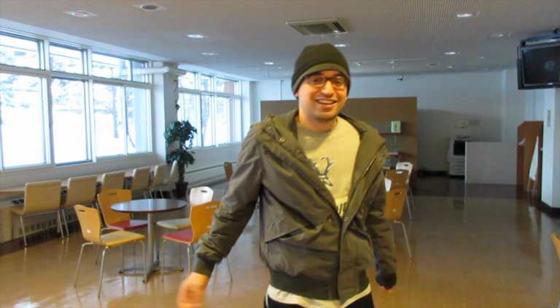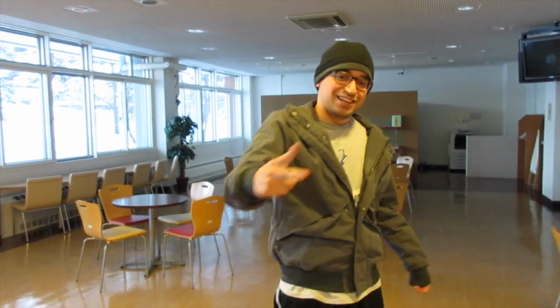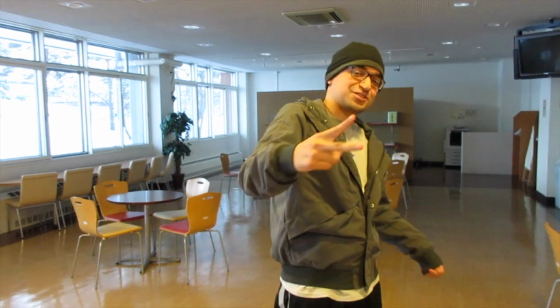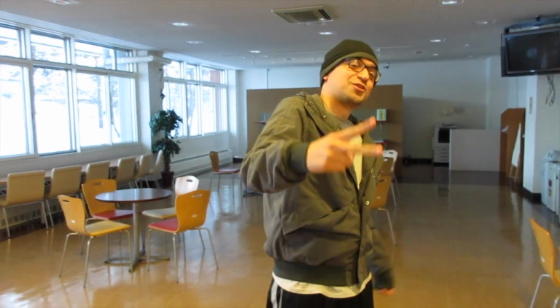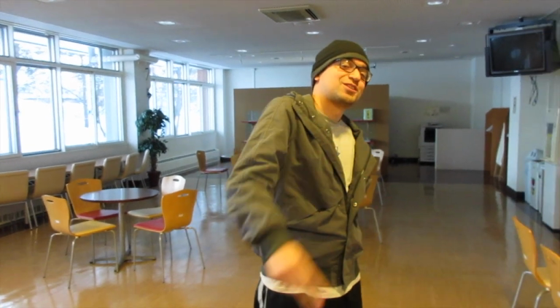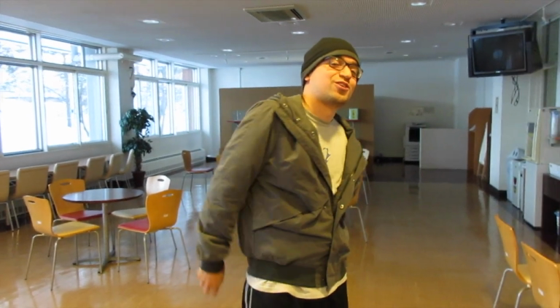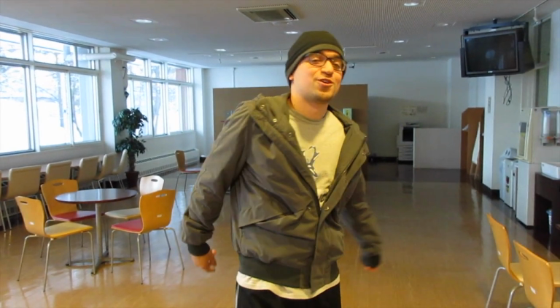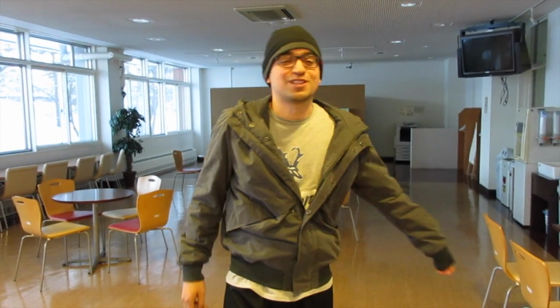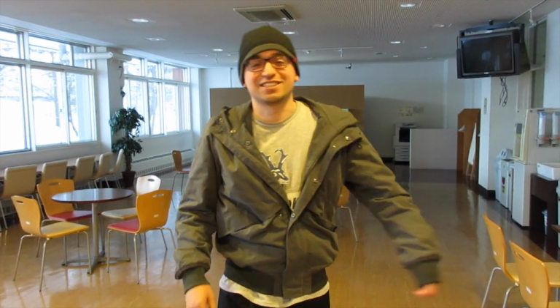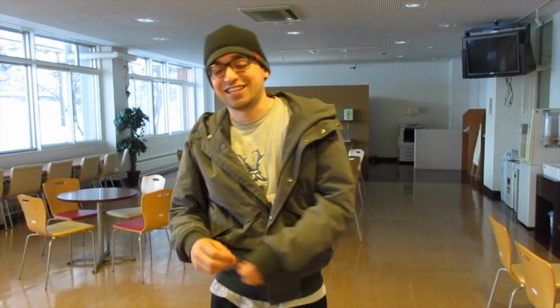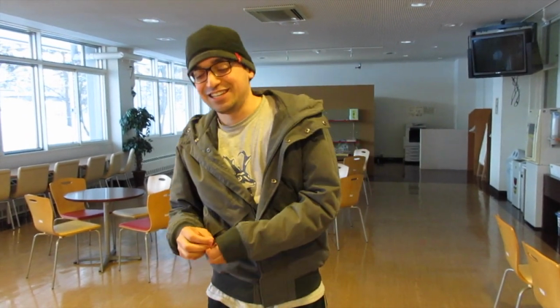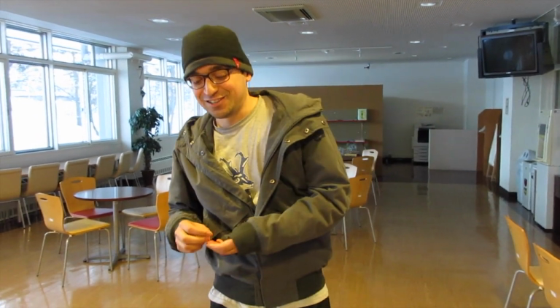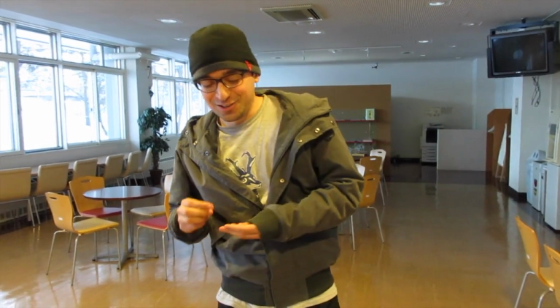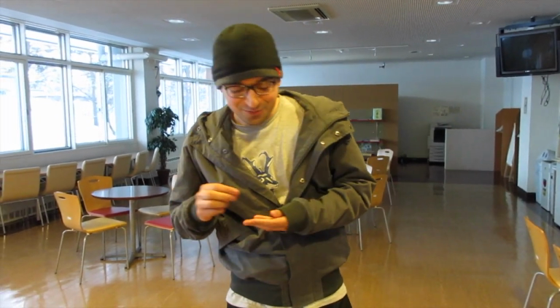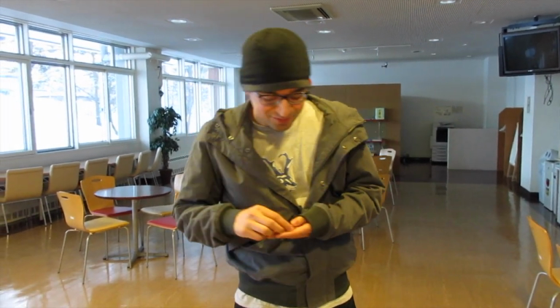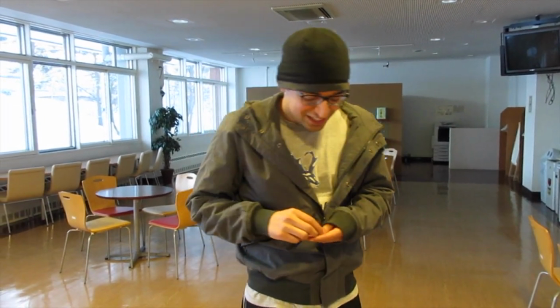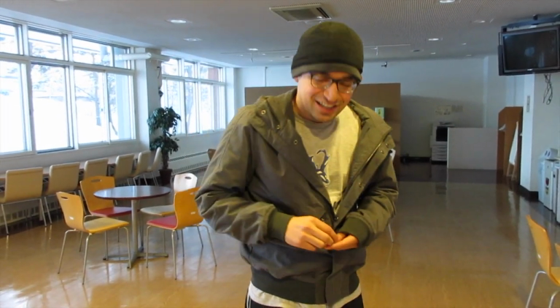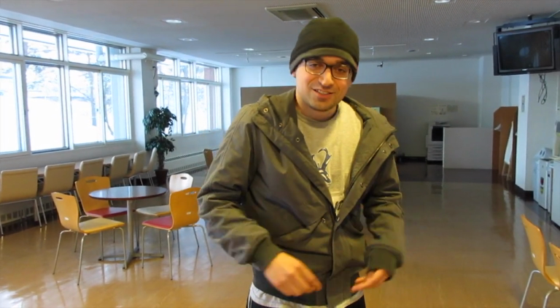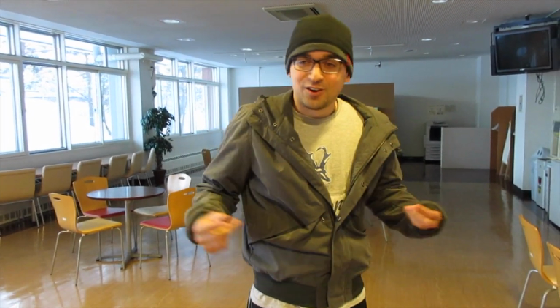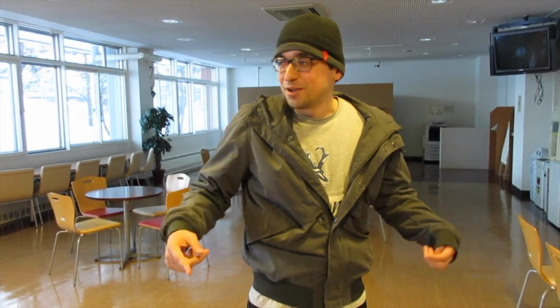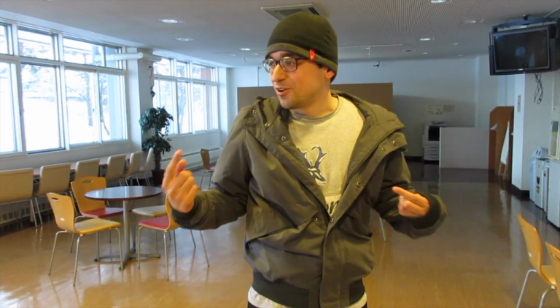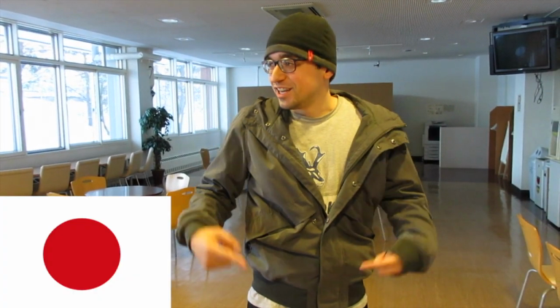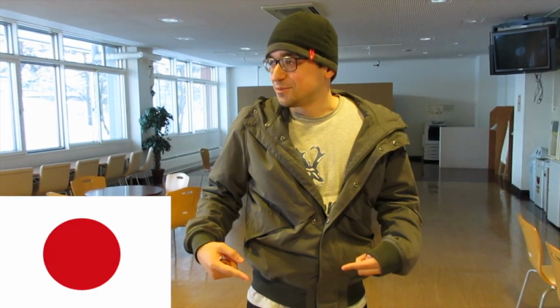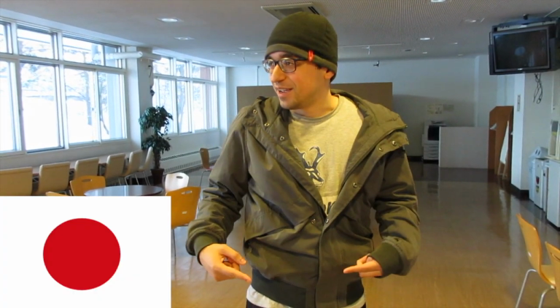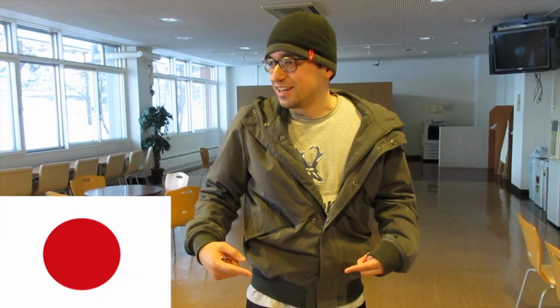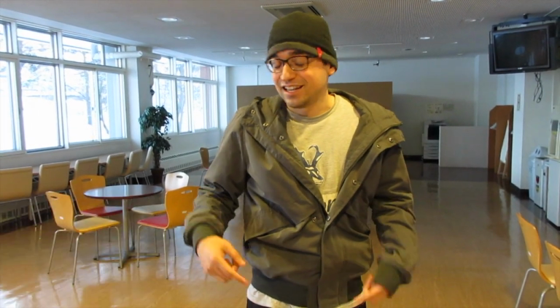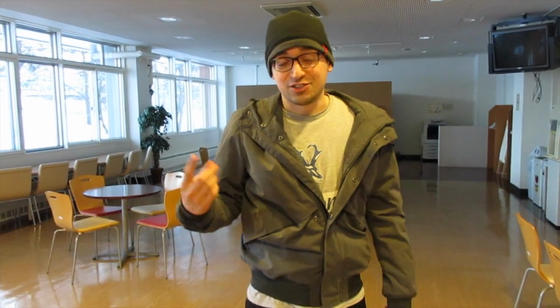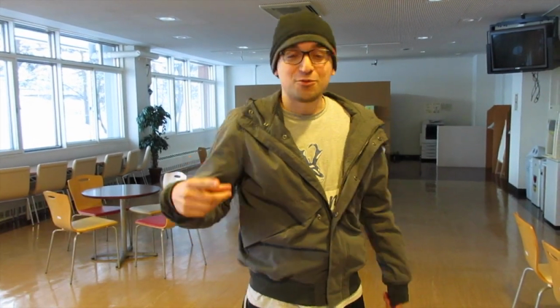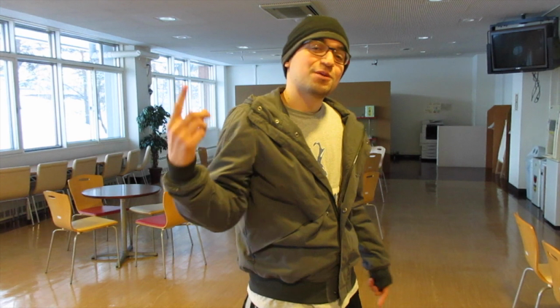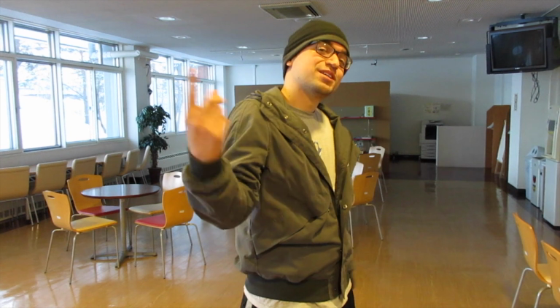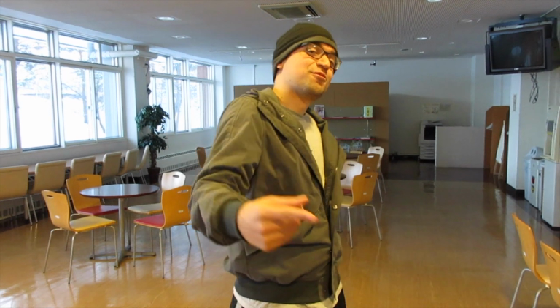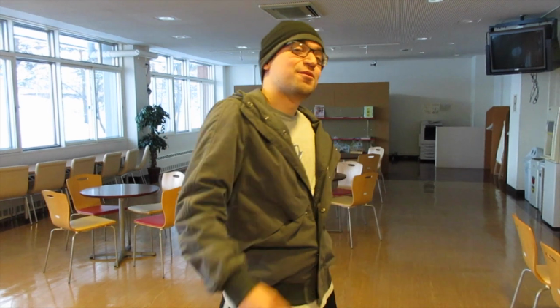Hey, what's up? How's it going everyone? This is Kiko. So I'm currently in Japan and today we're going to make some ramen.